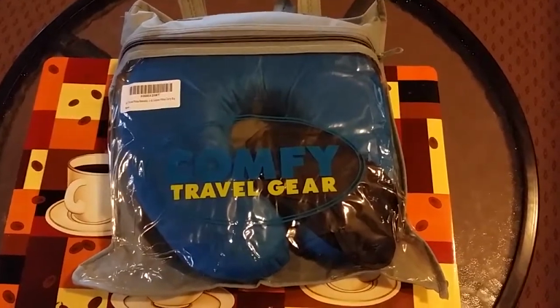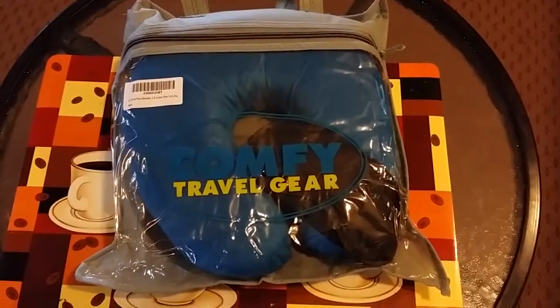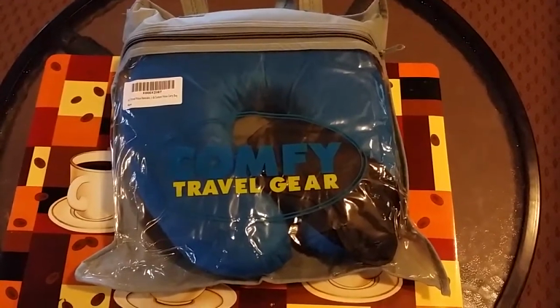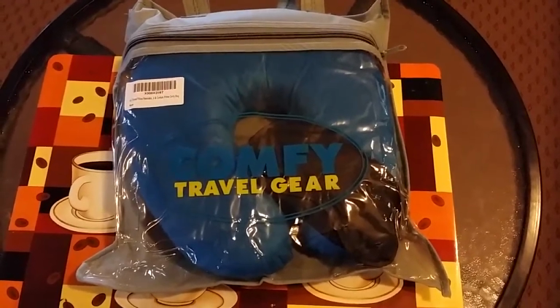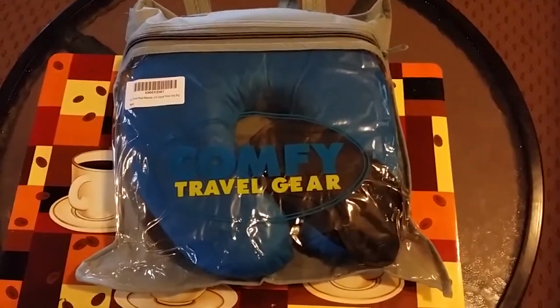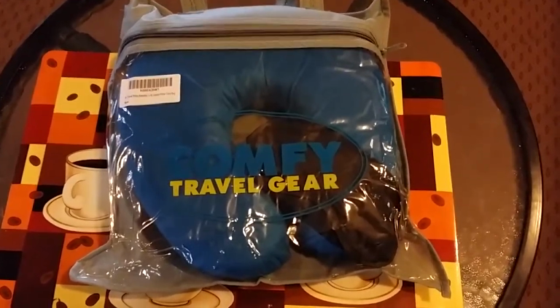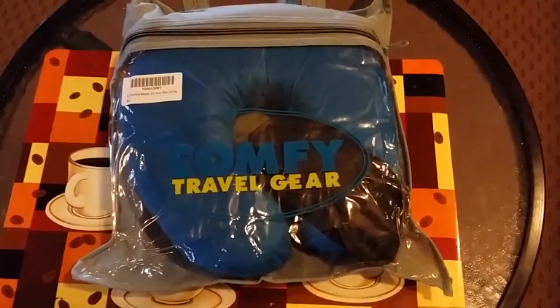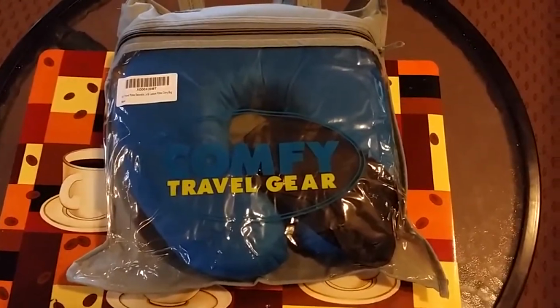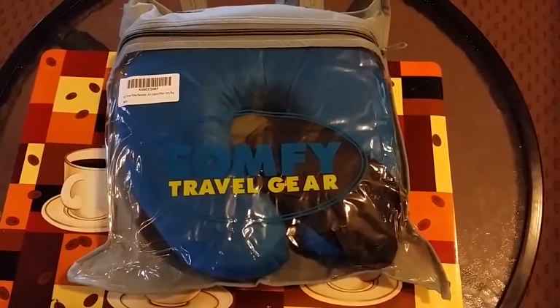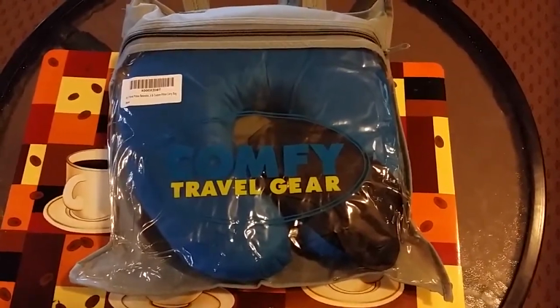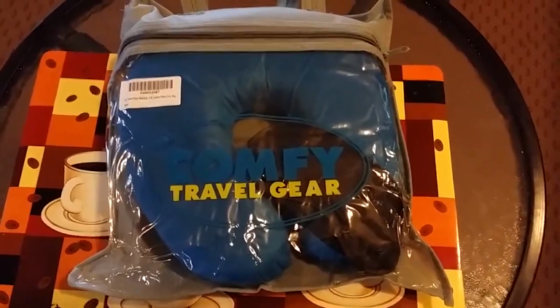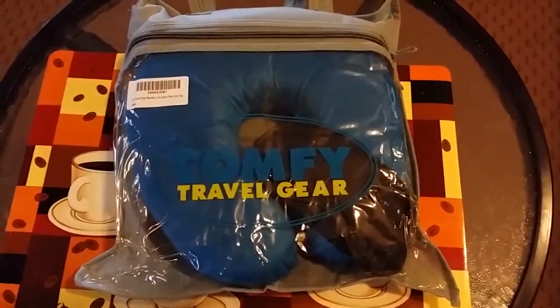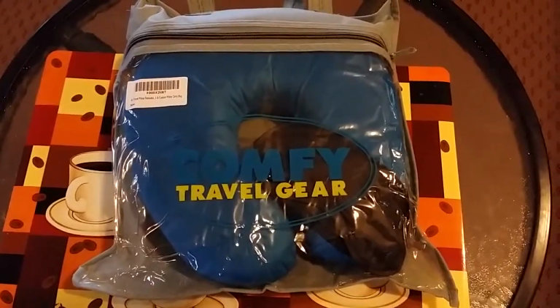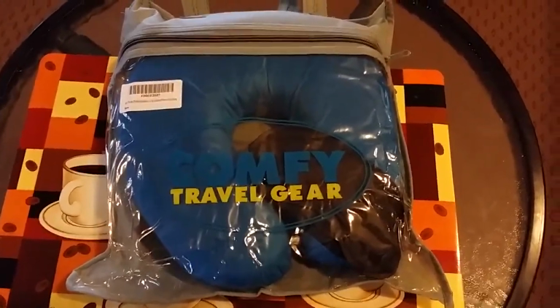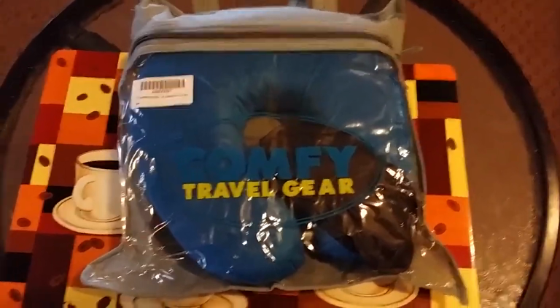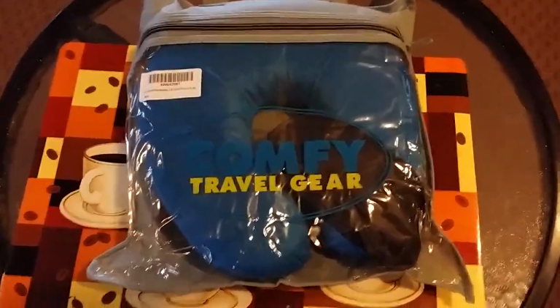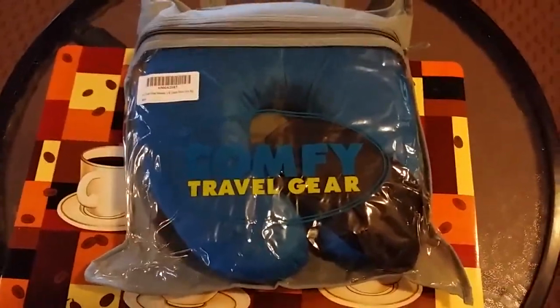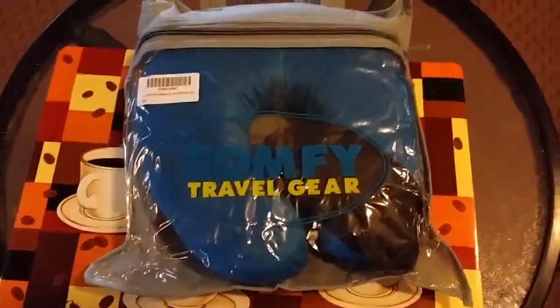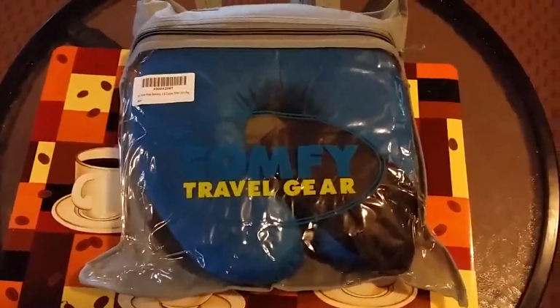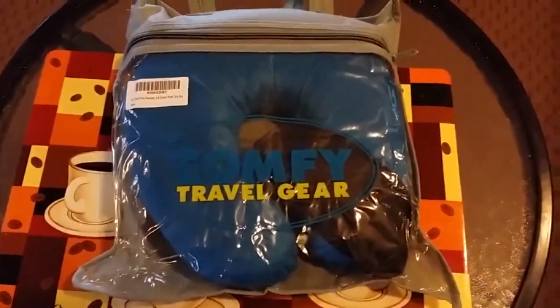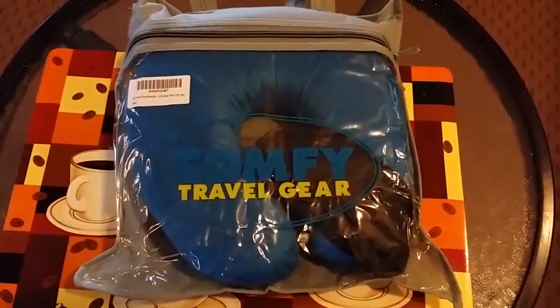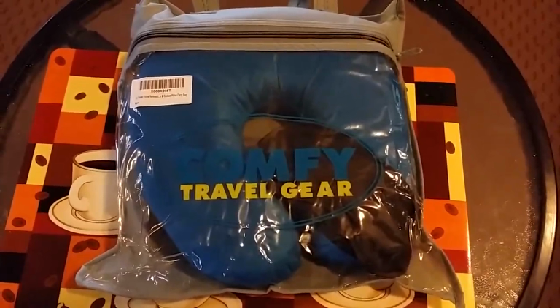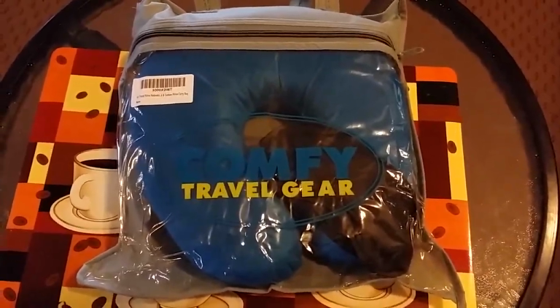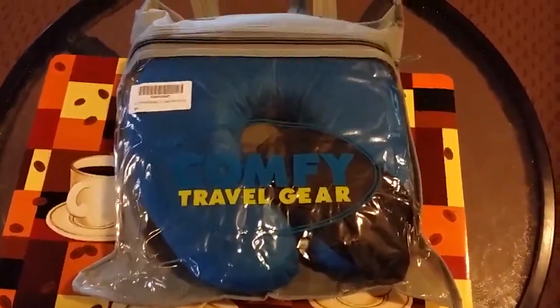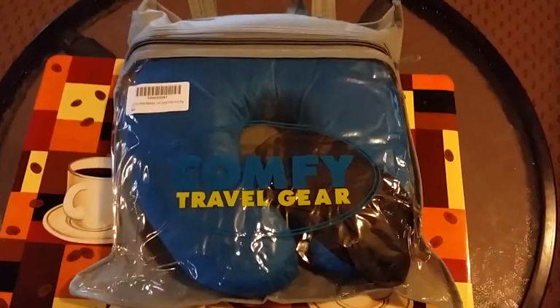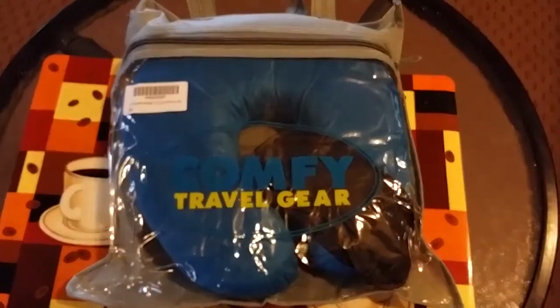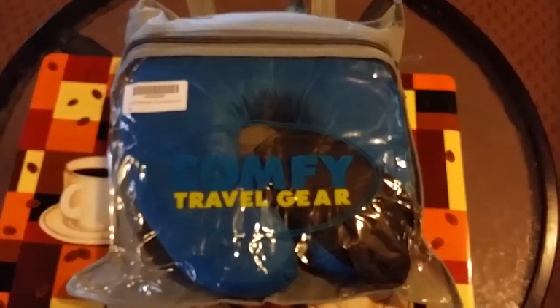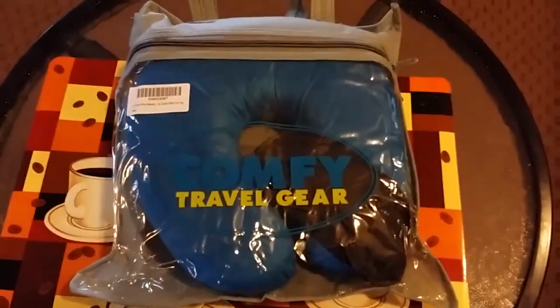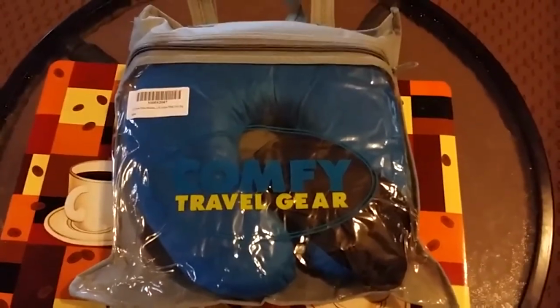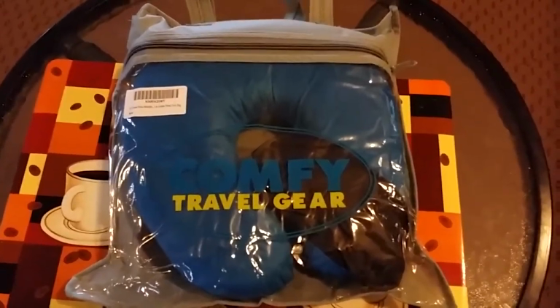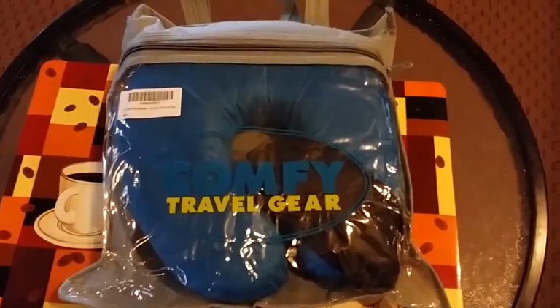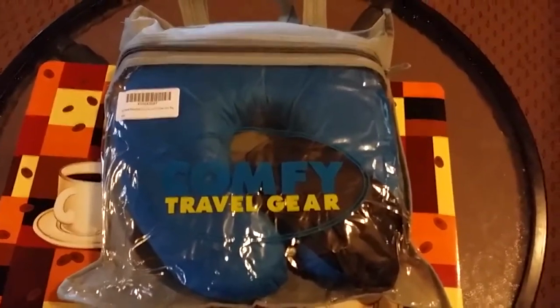Hello, friends. Today we're reviewing the Comfy Travel Gear Travel Pillow.